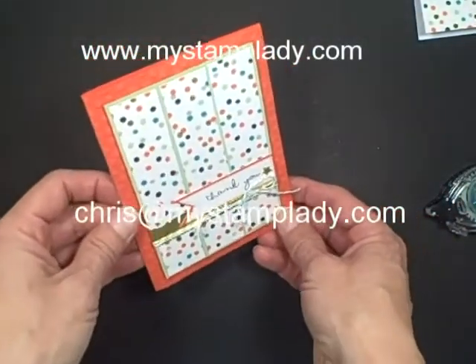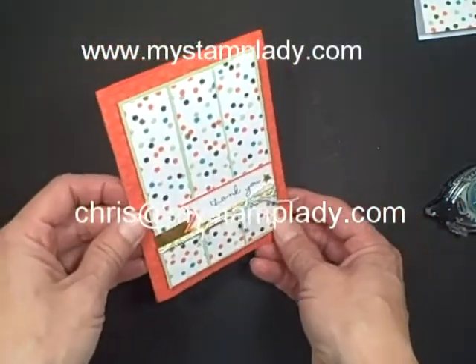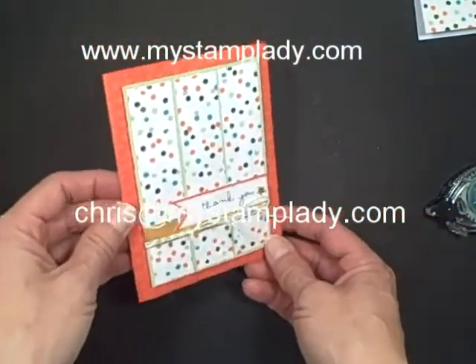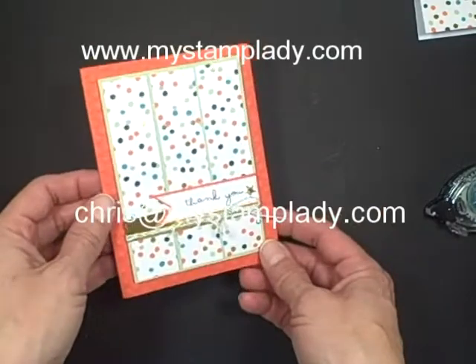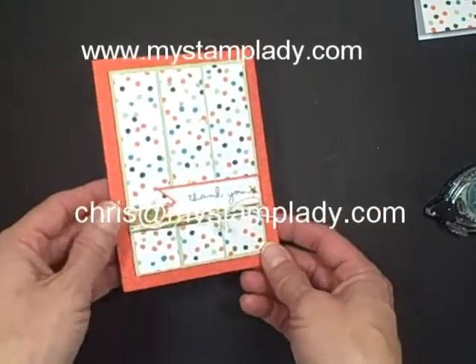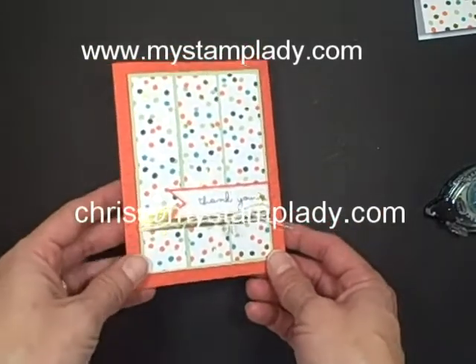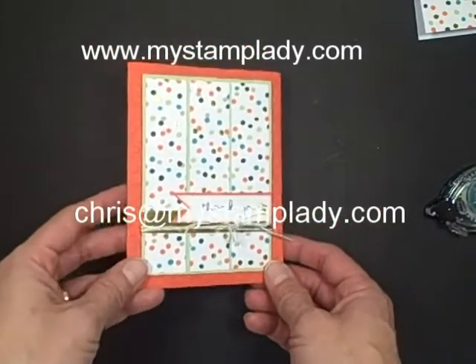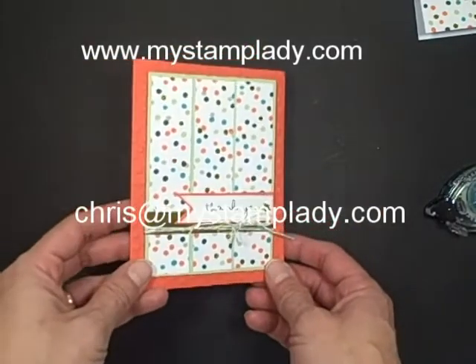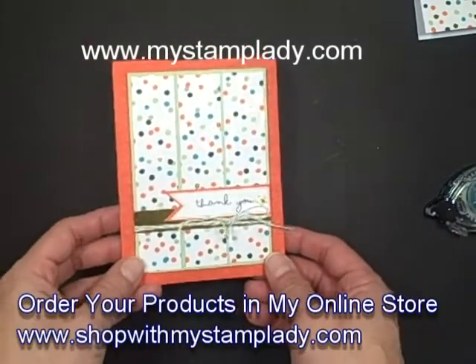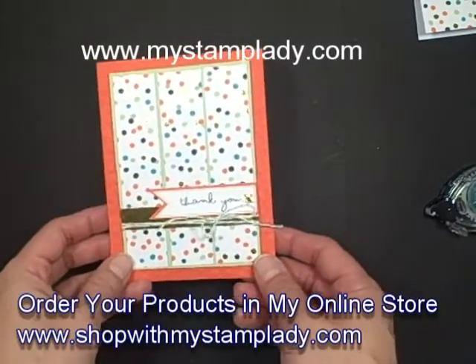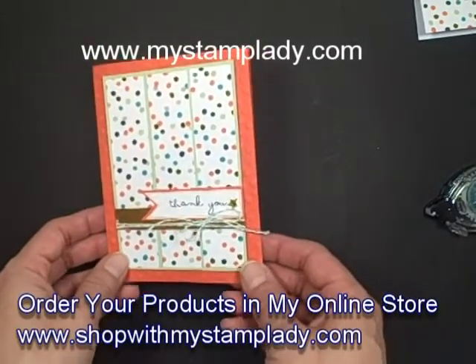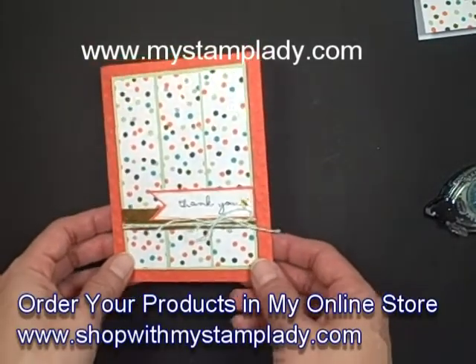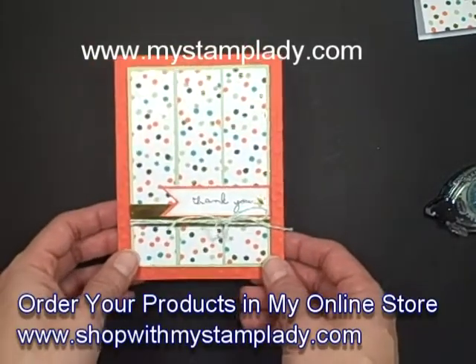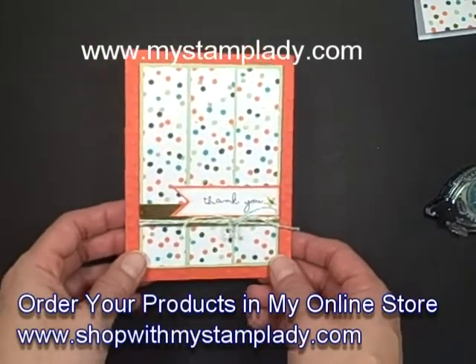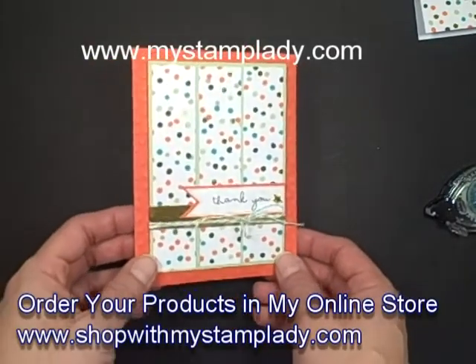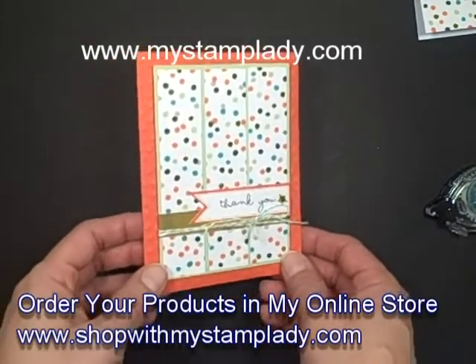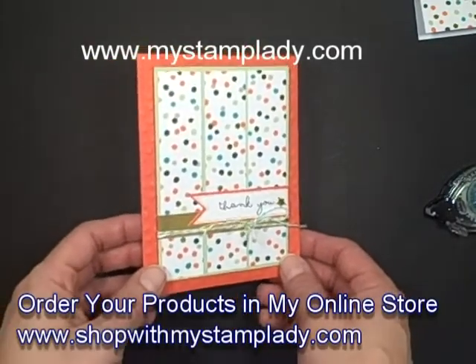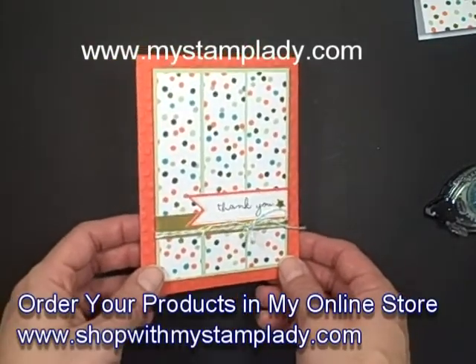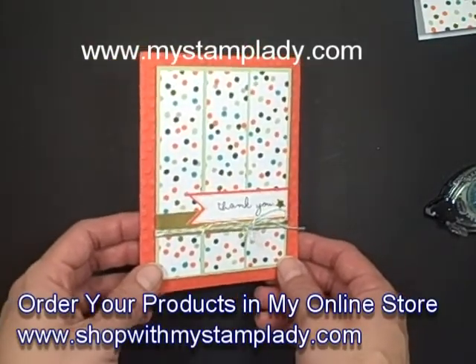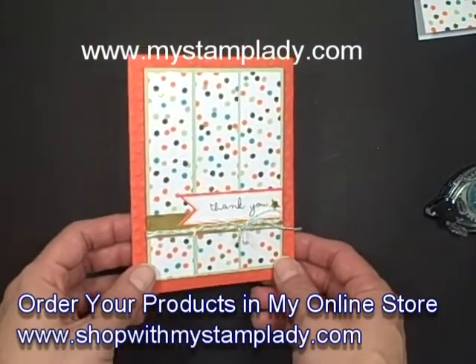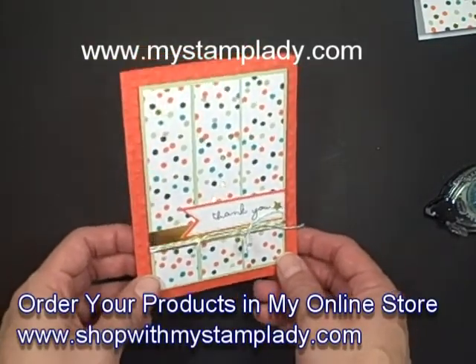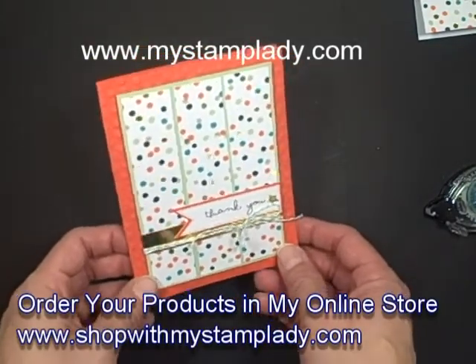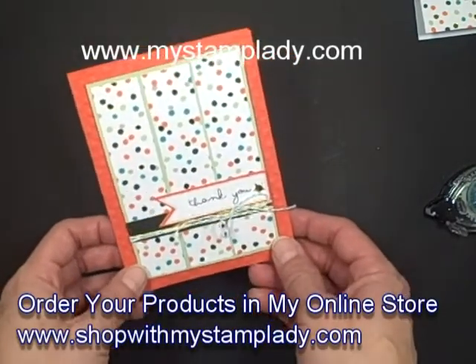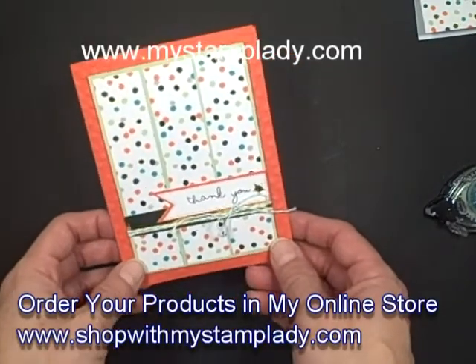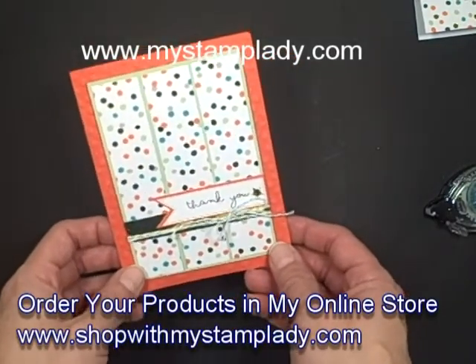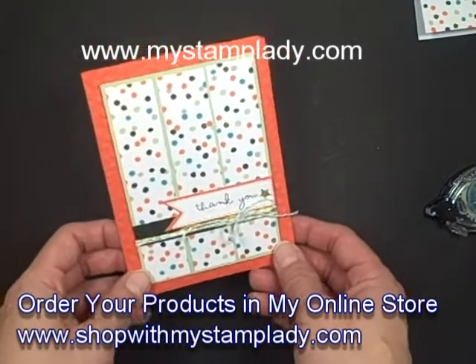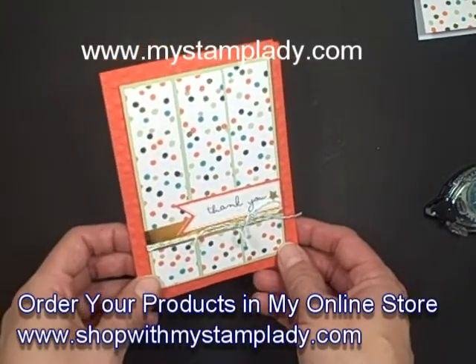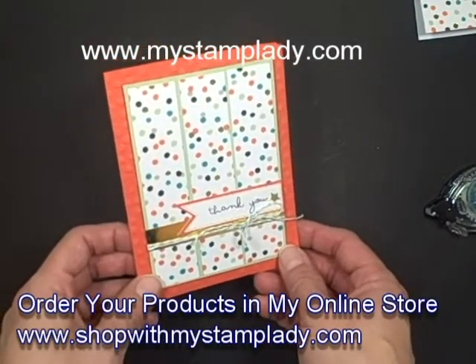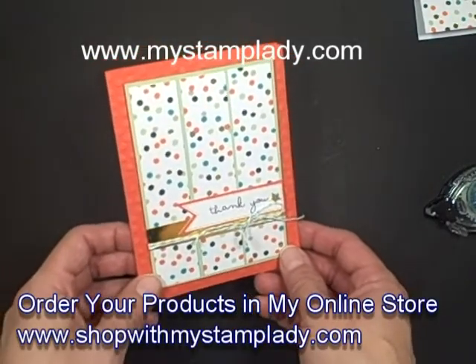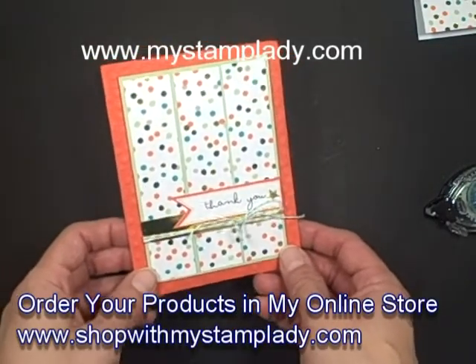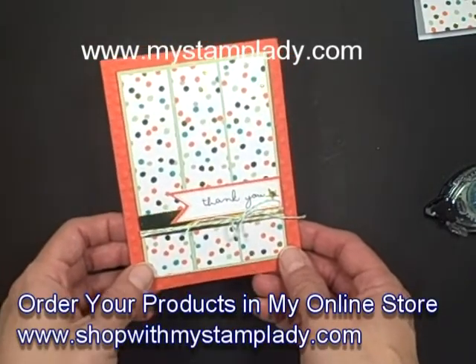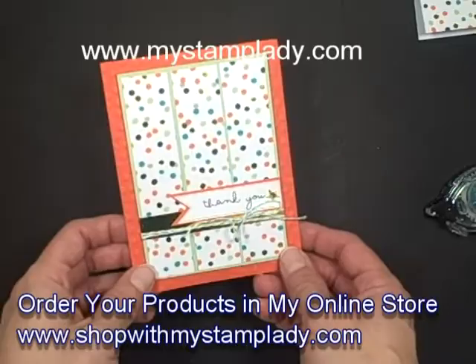If you have any questions about this Good is Gold card set, just let me know — chris at mystamplady.com. Thanks for watching.